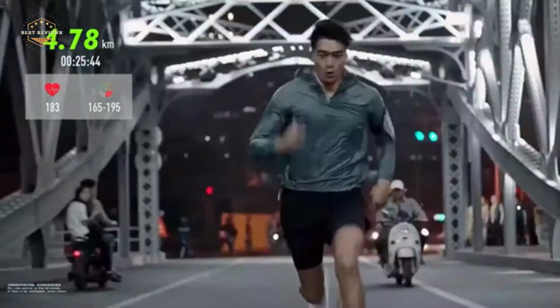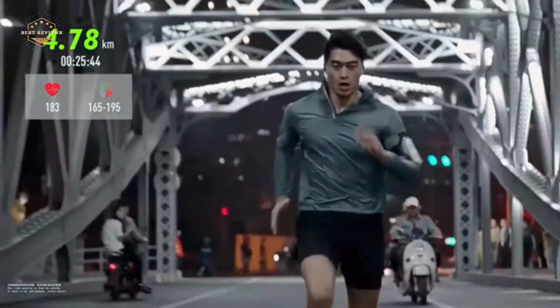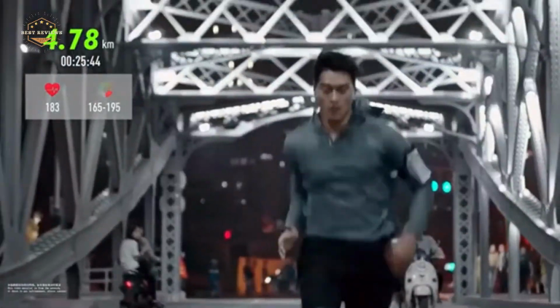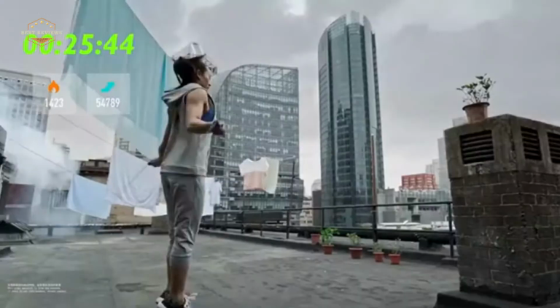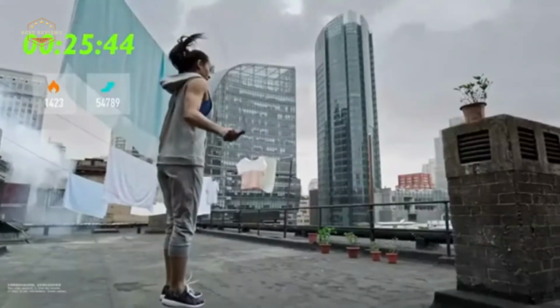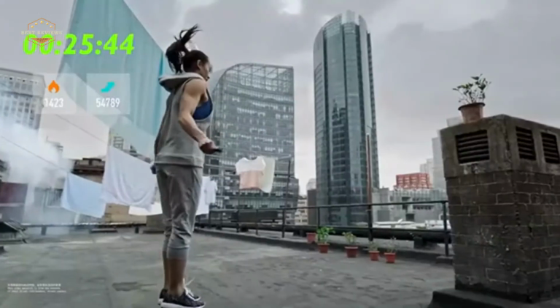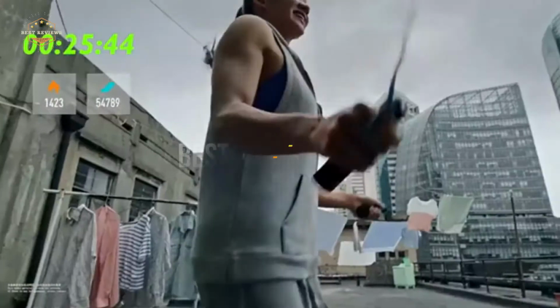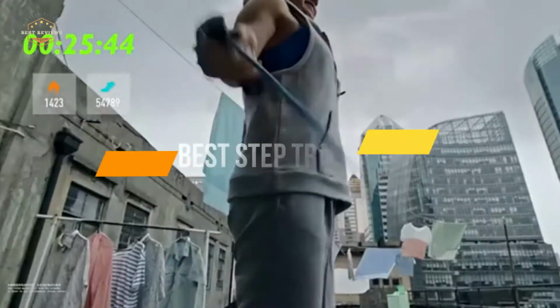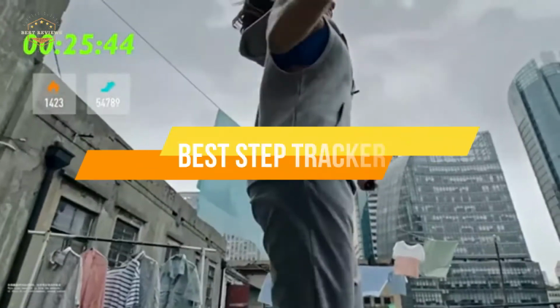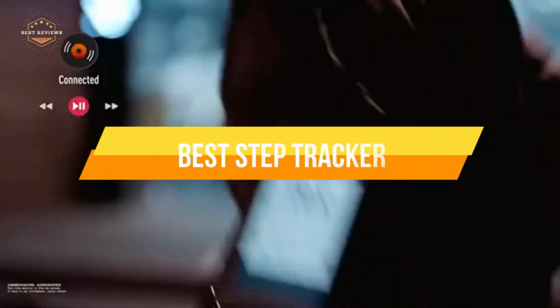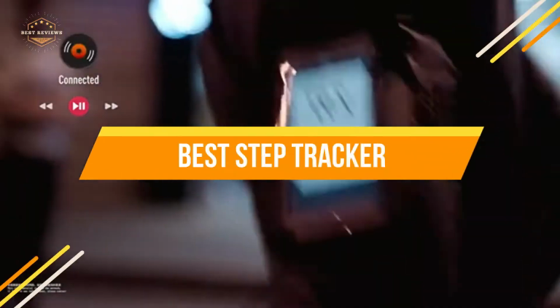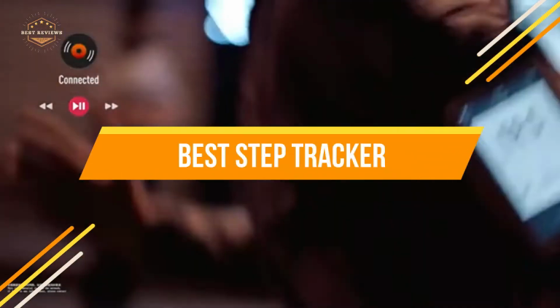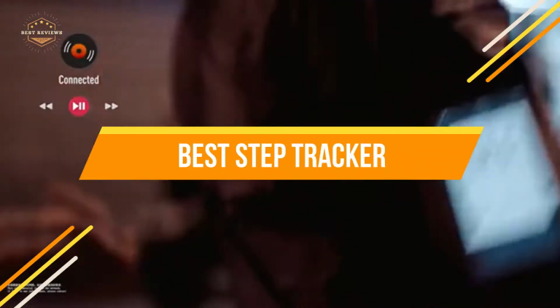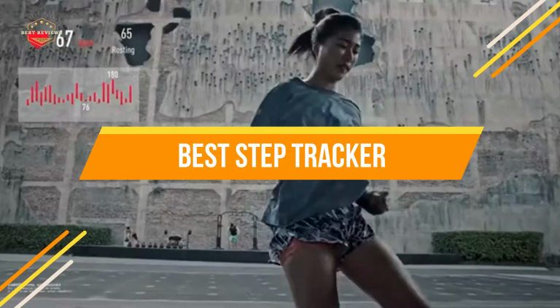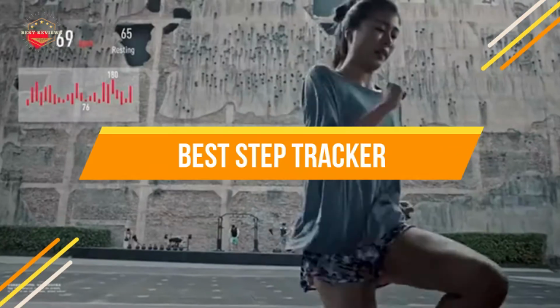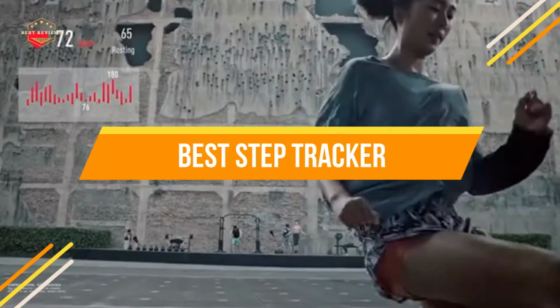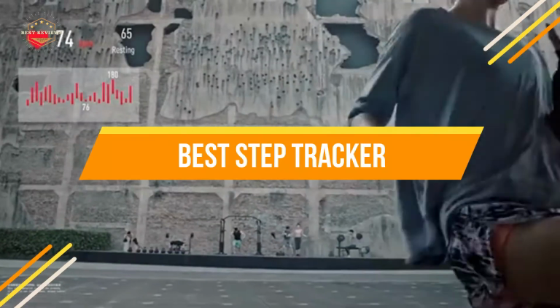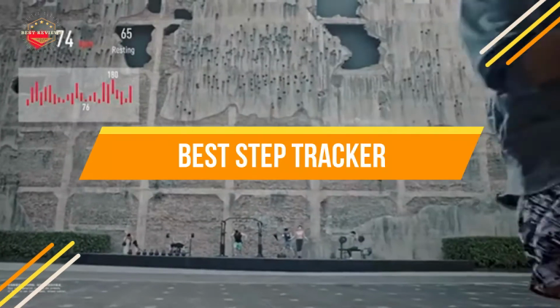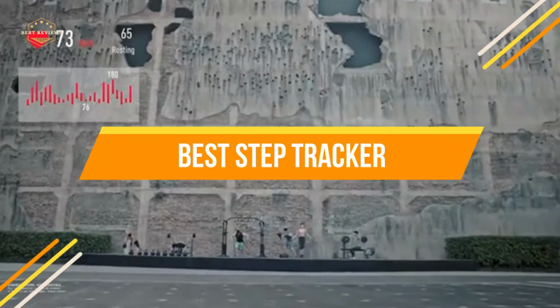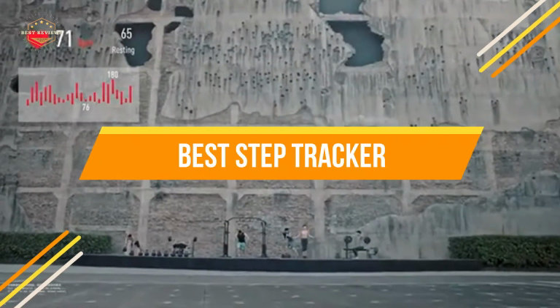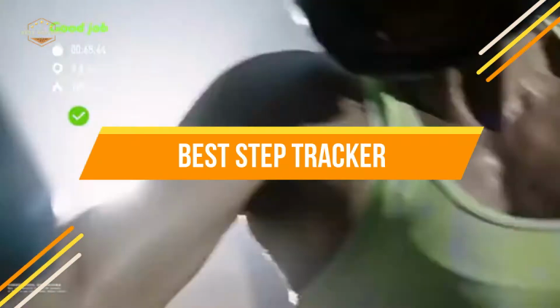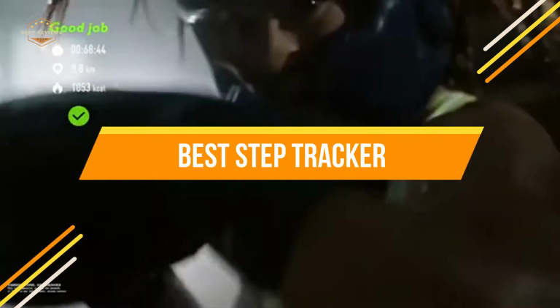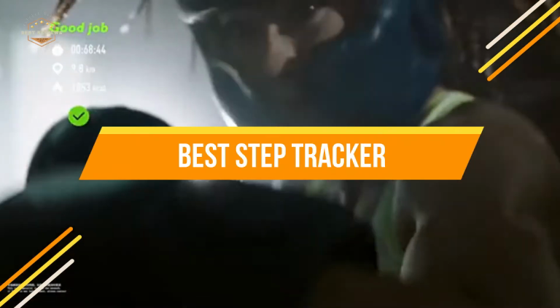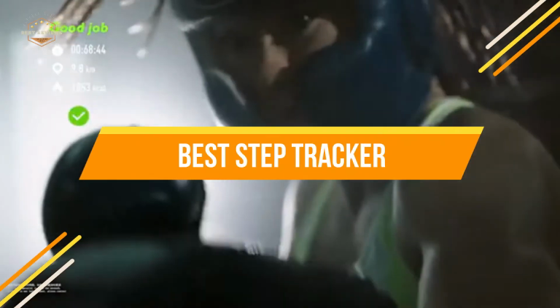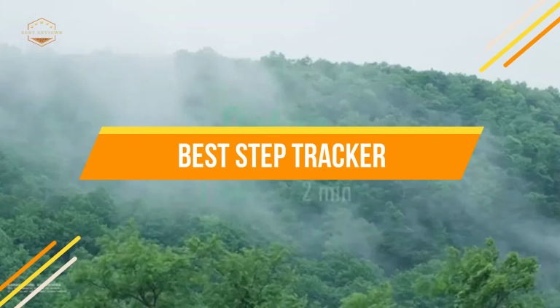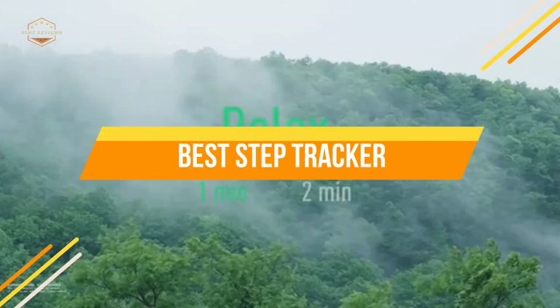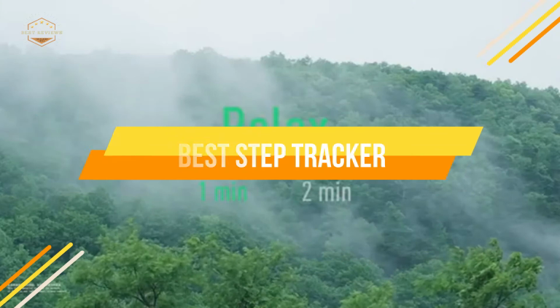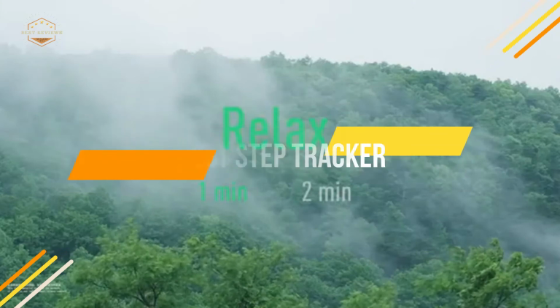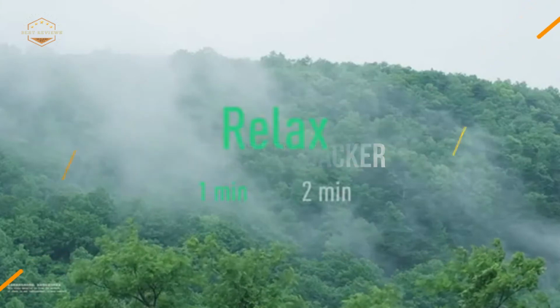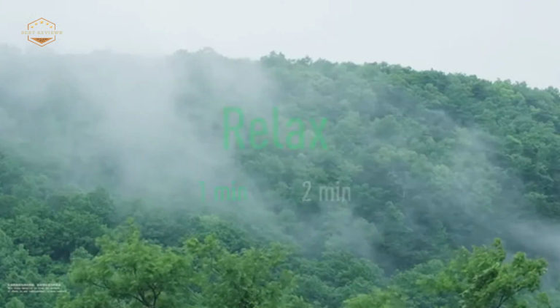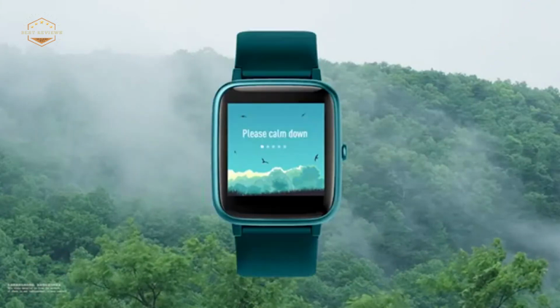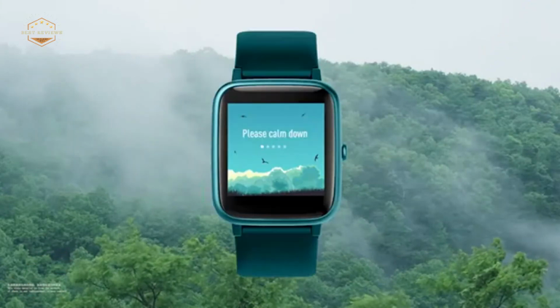In today's video, we will show you the top 5 best step trackers. So, let's get started.